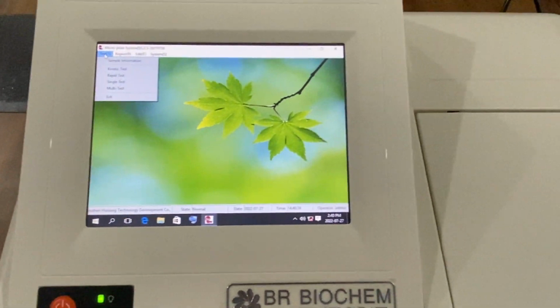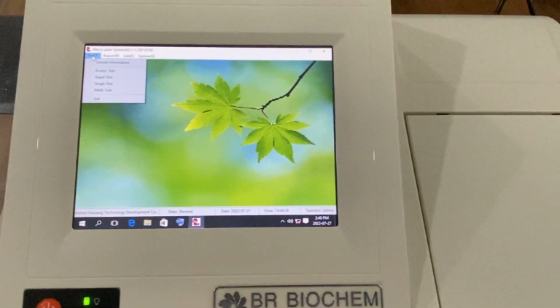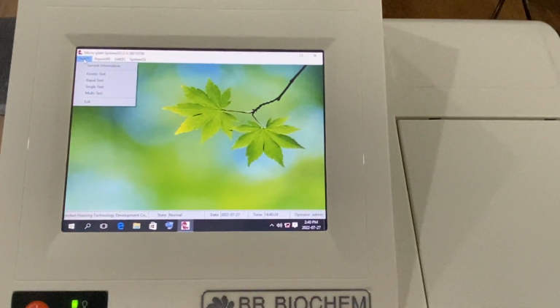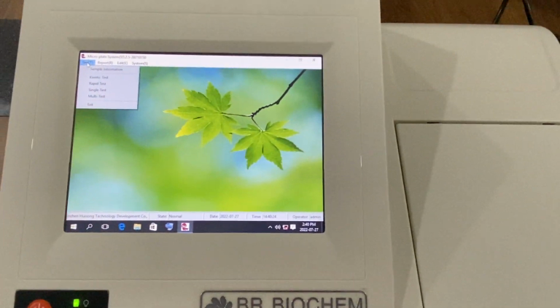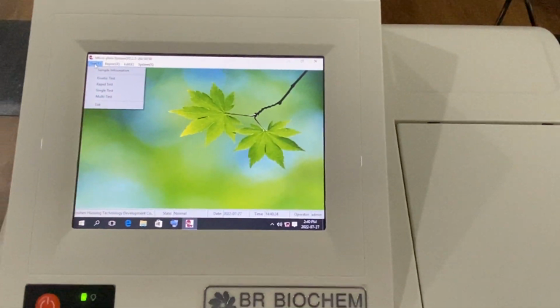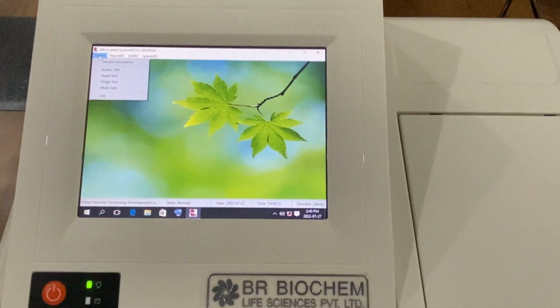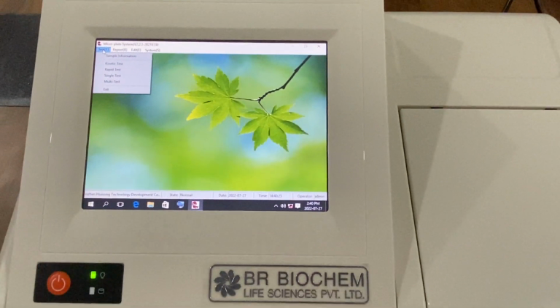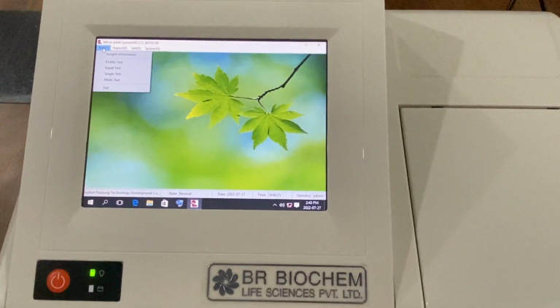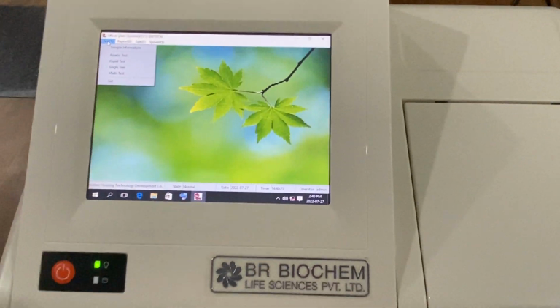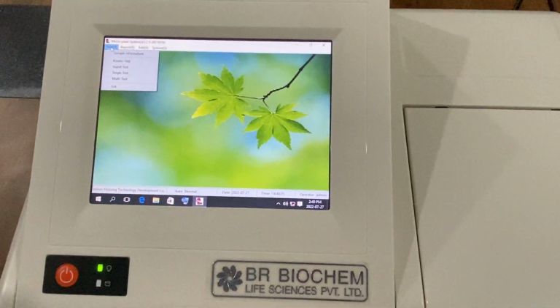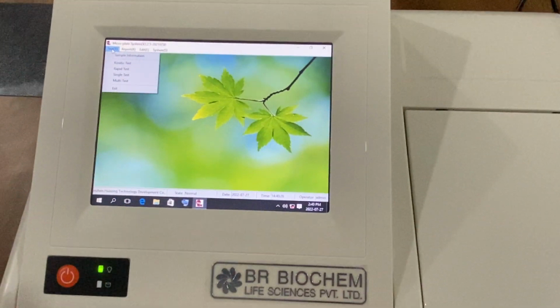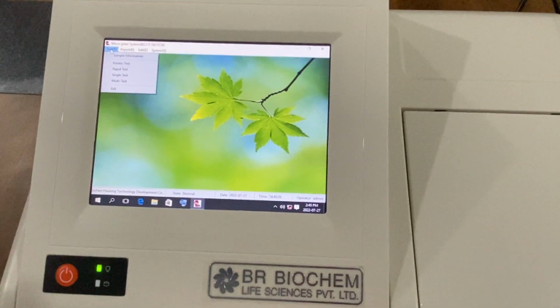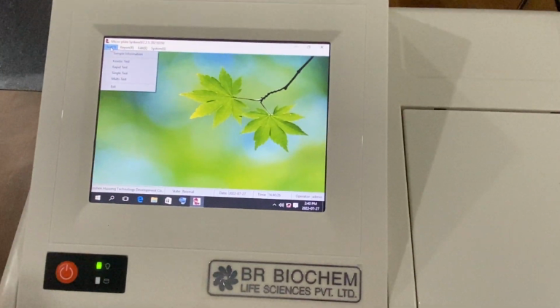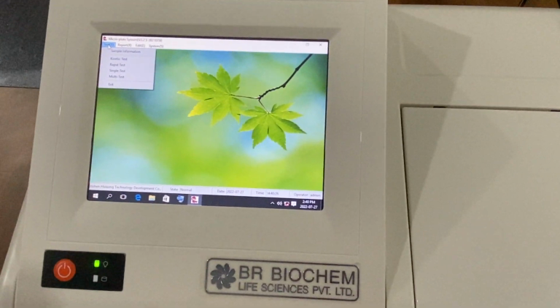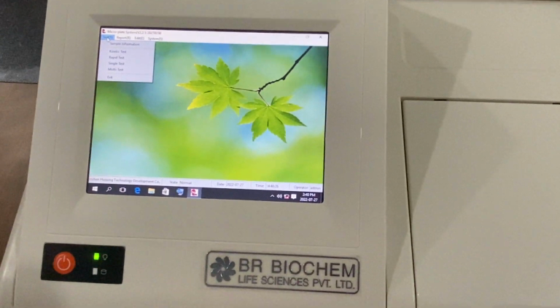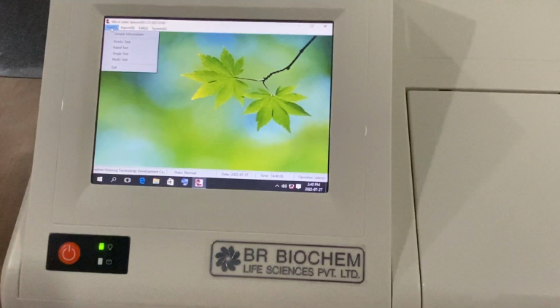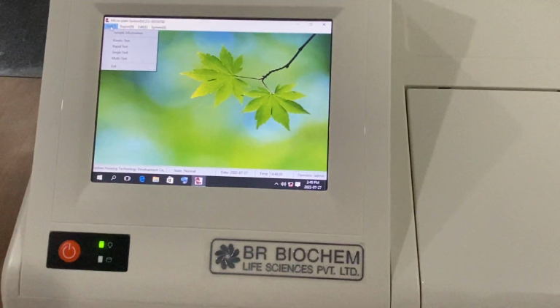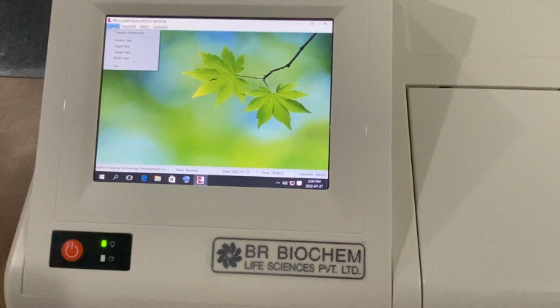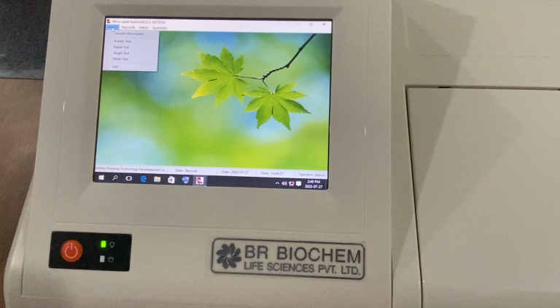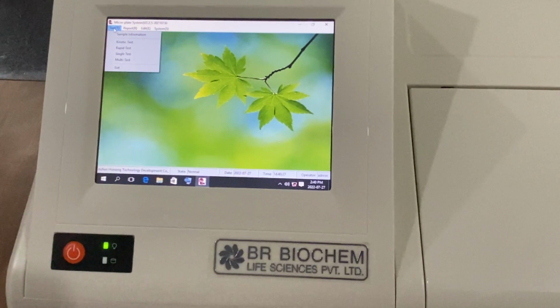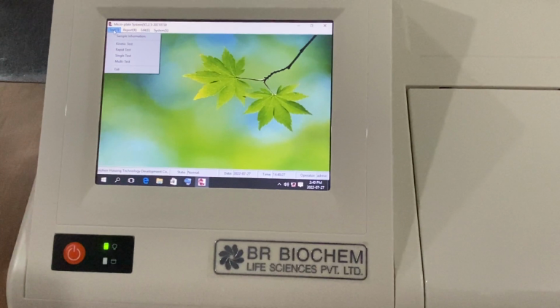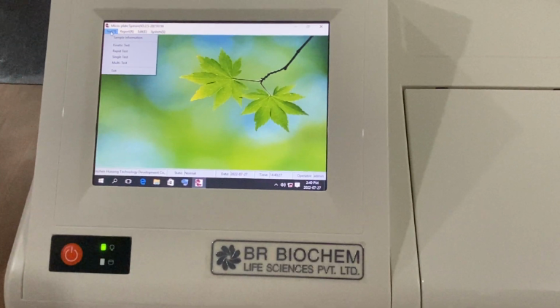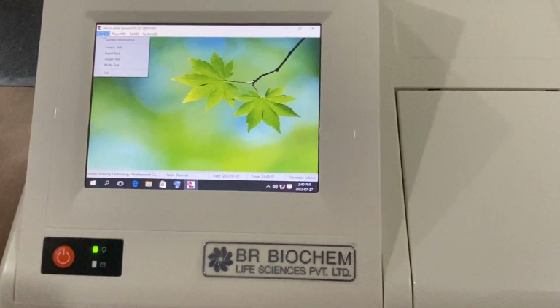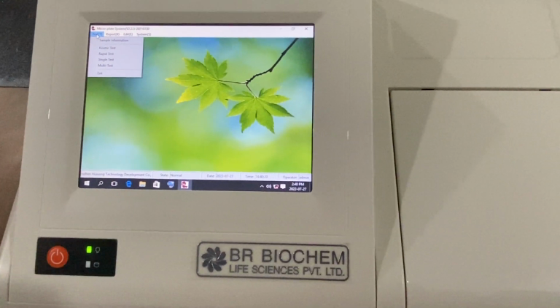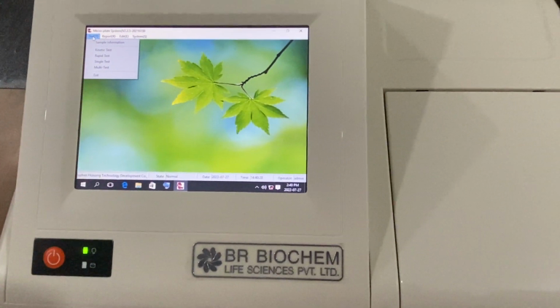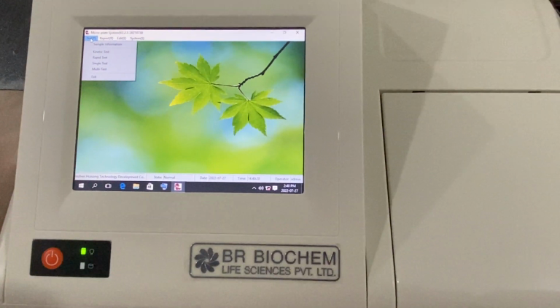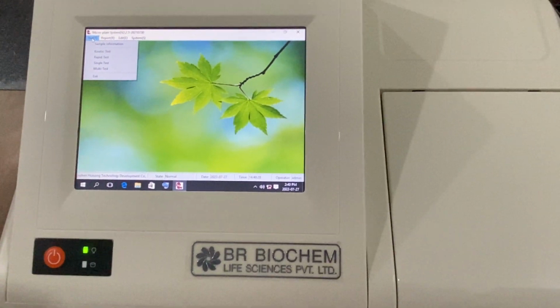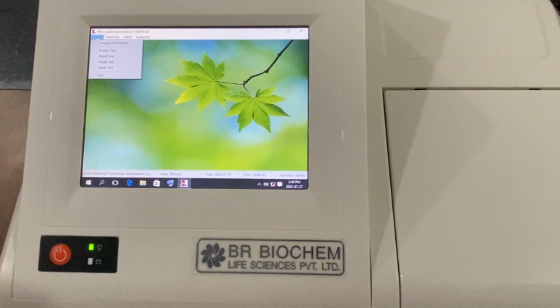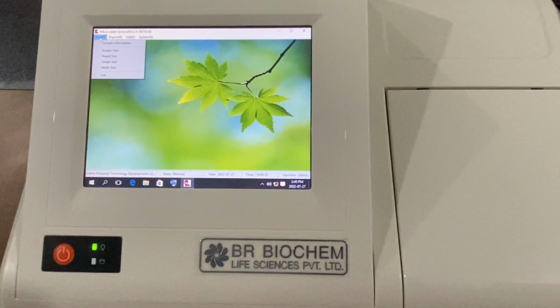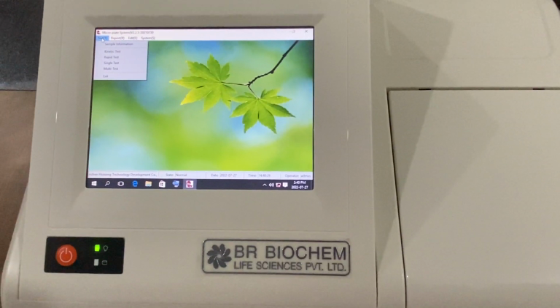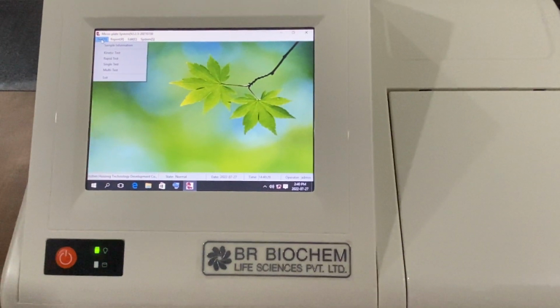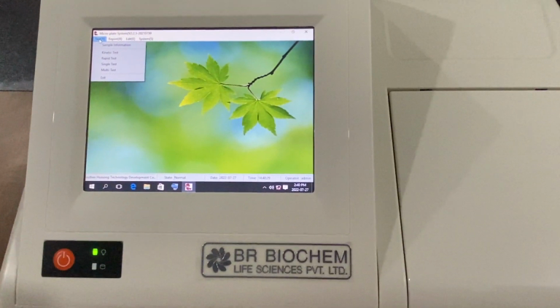With this ELISA reader, we also provide one keyboard and one mouse.